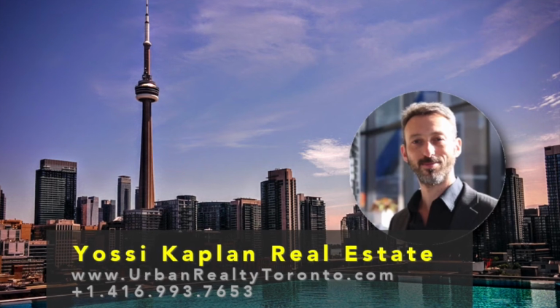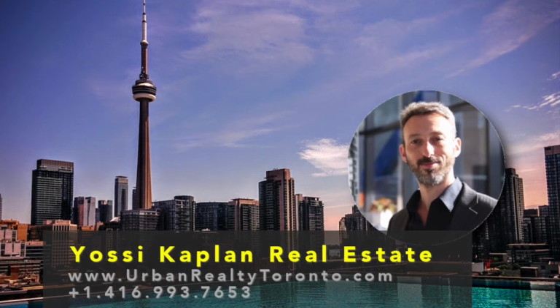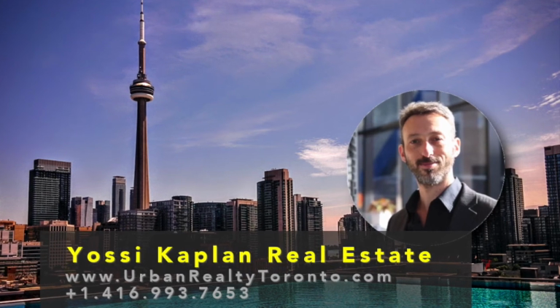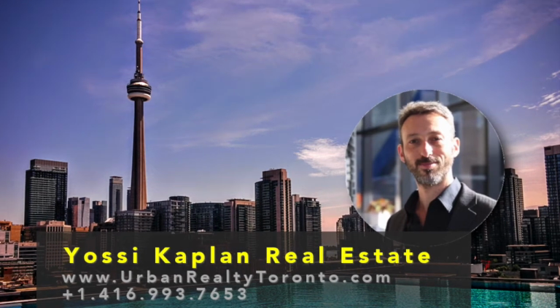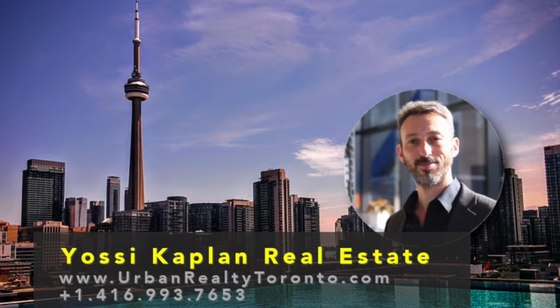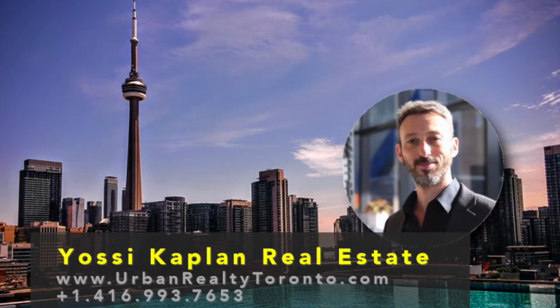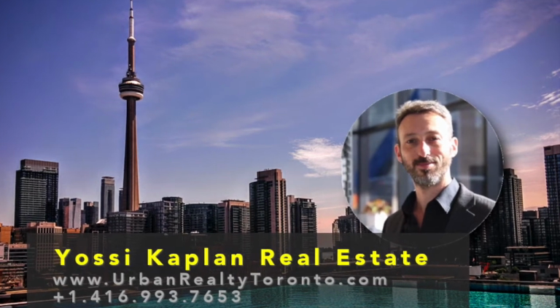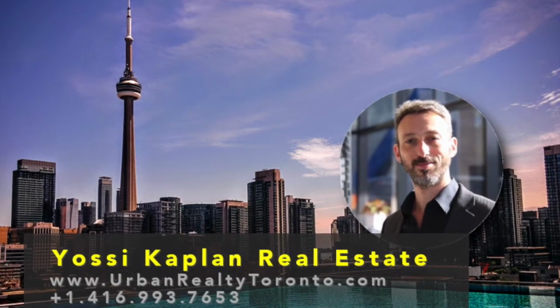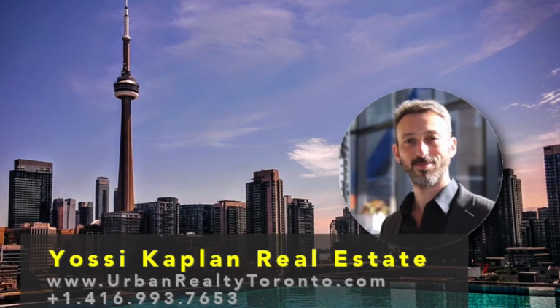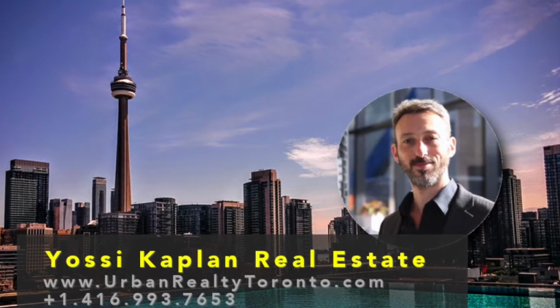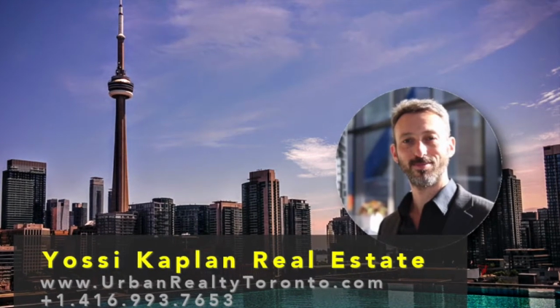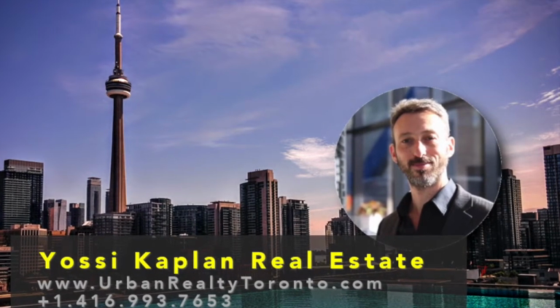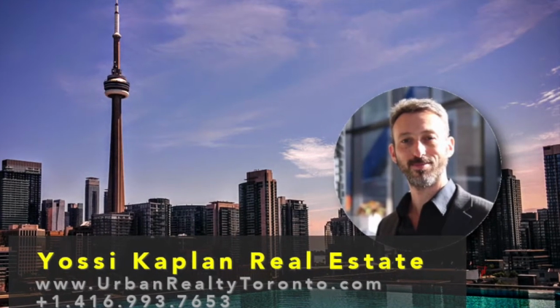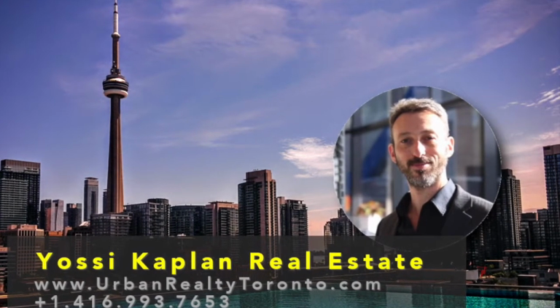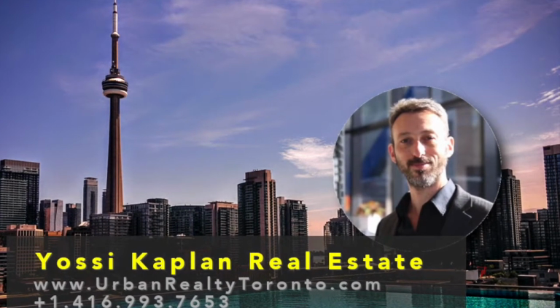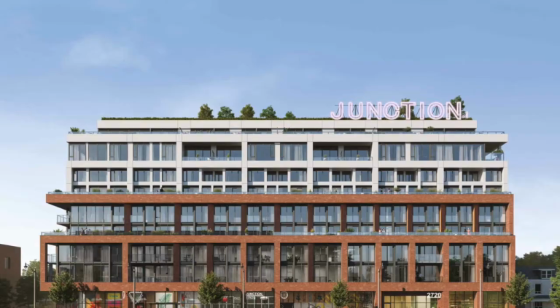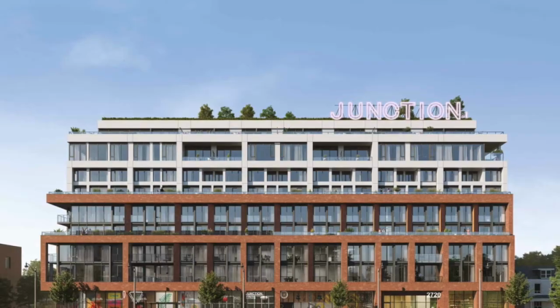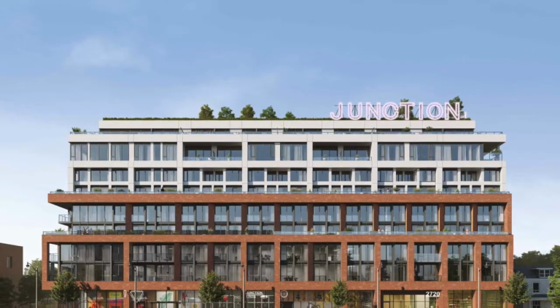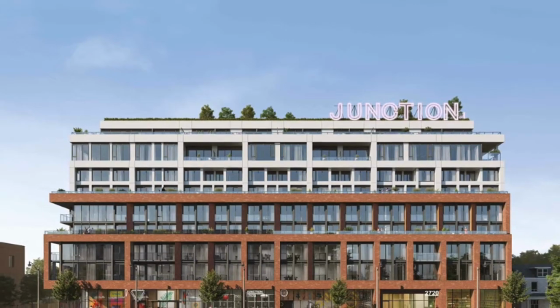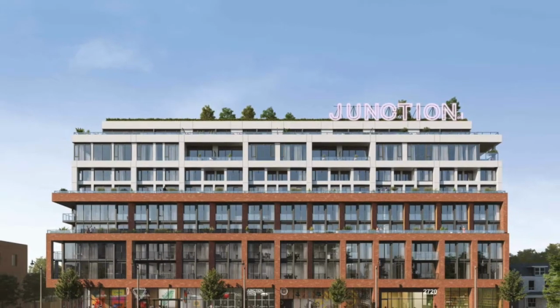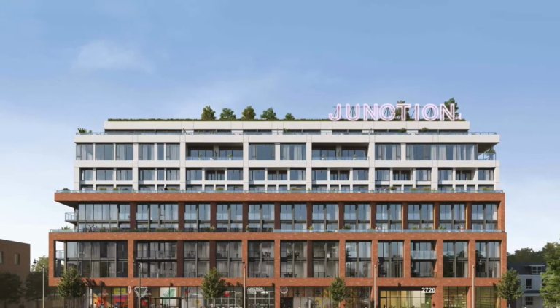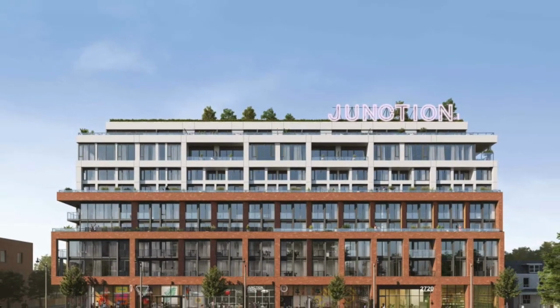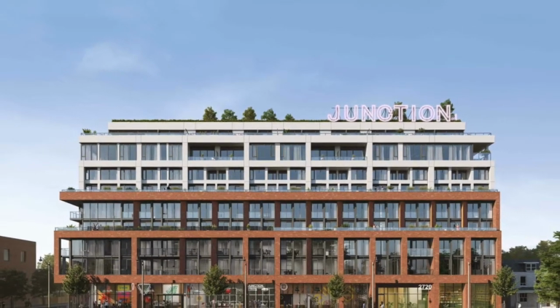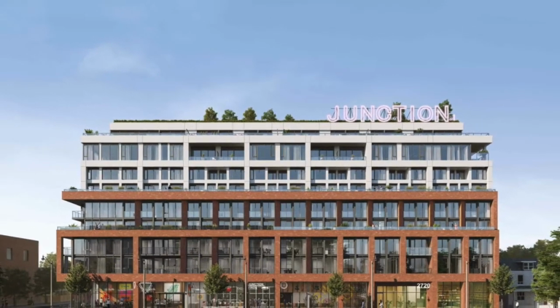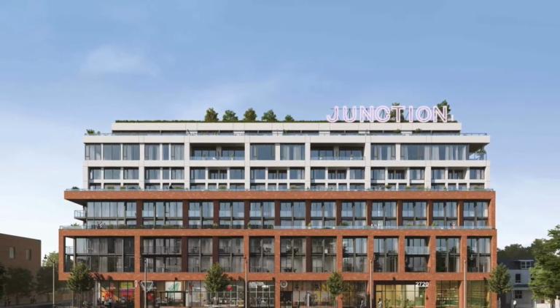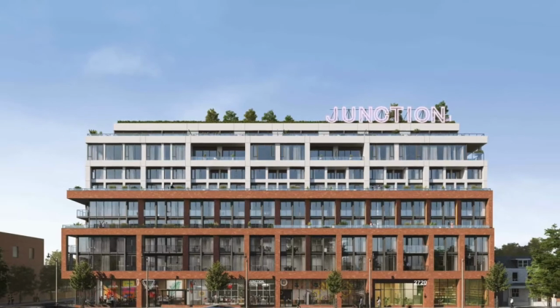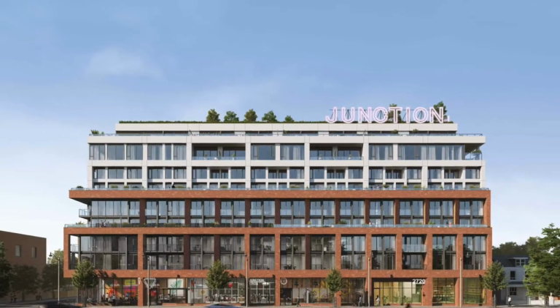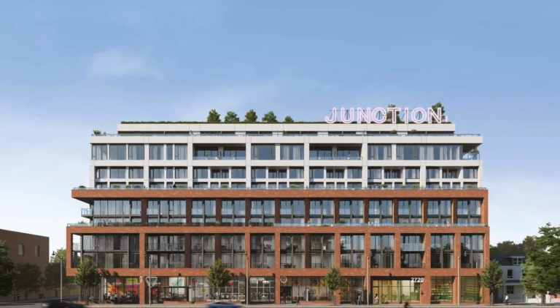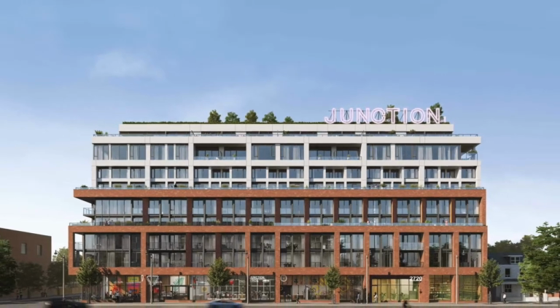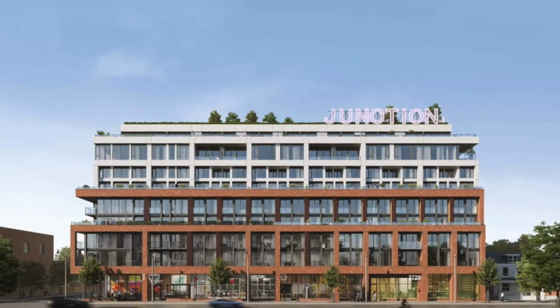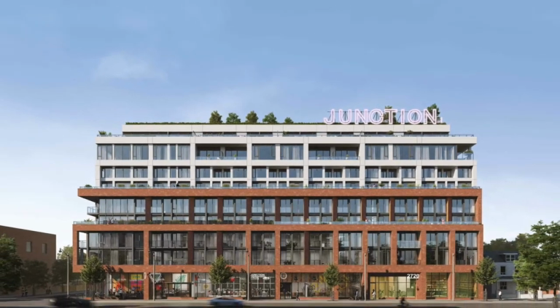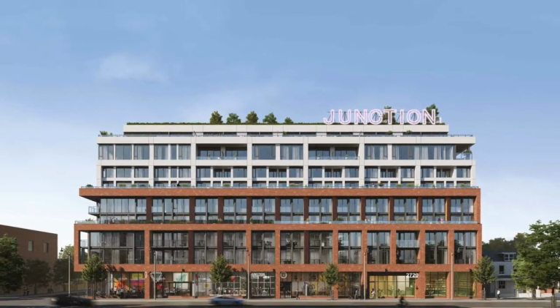Hello friends, Josie here. Today we're going to see the Junction House at Bloor and Dundas. Let's go.